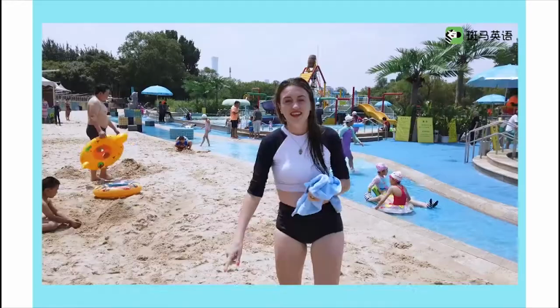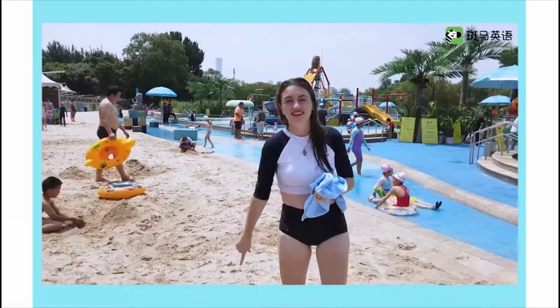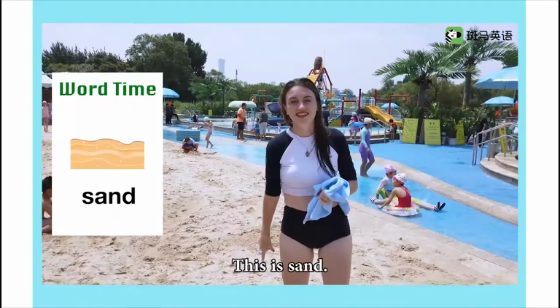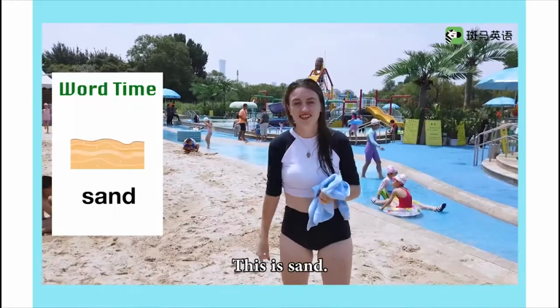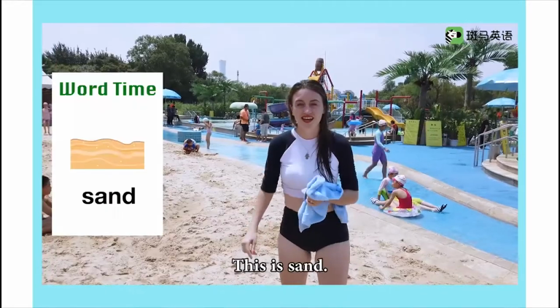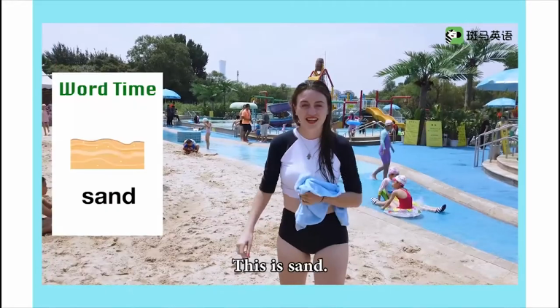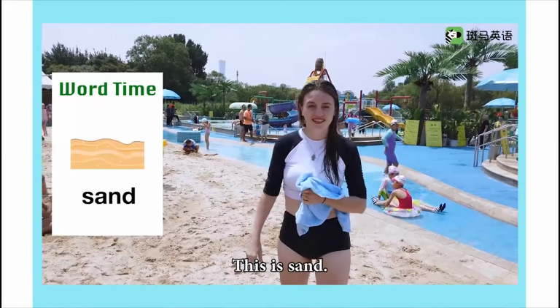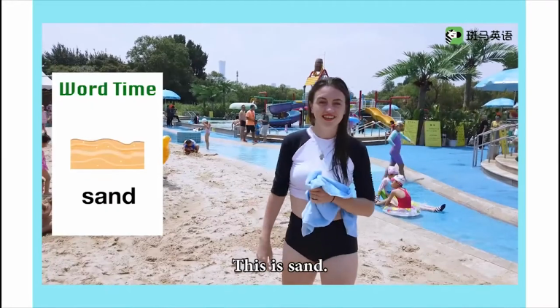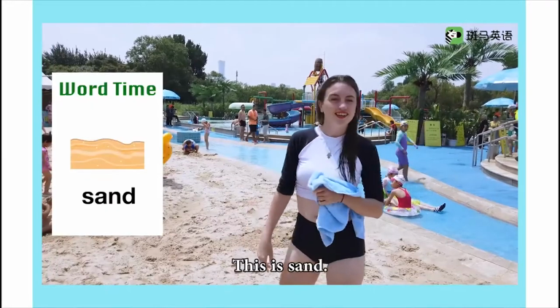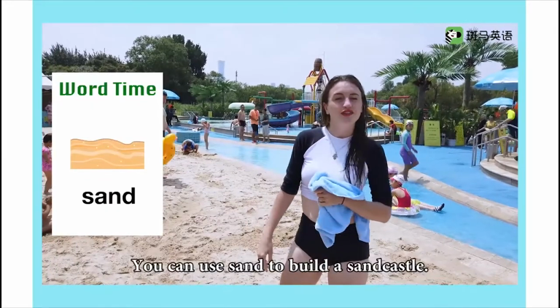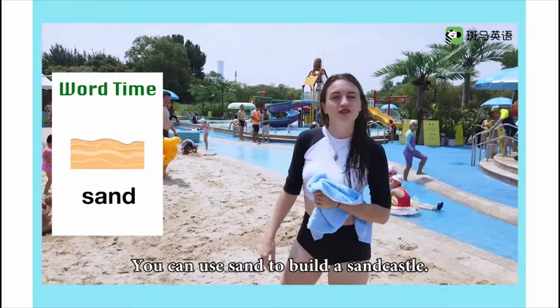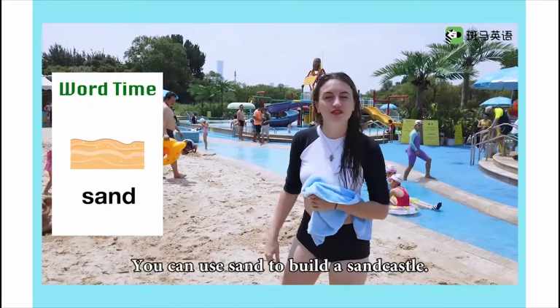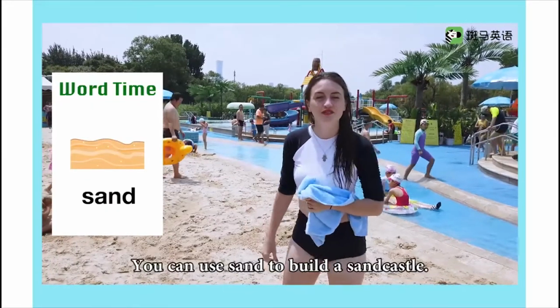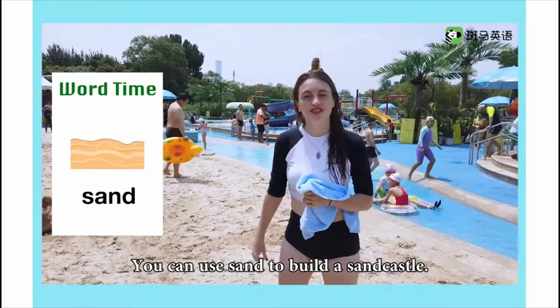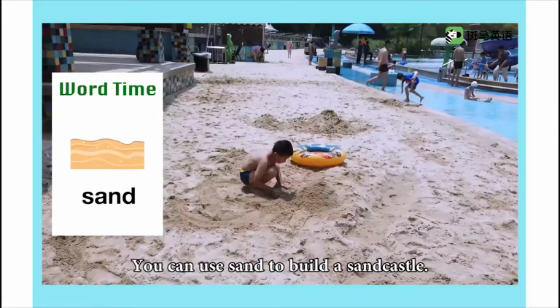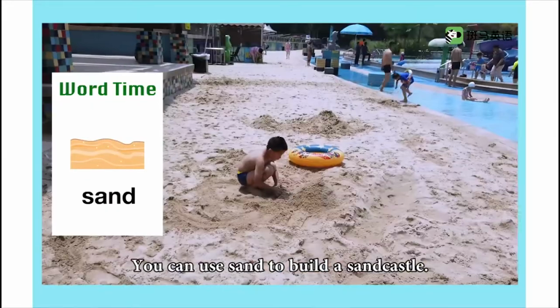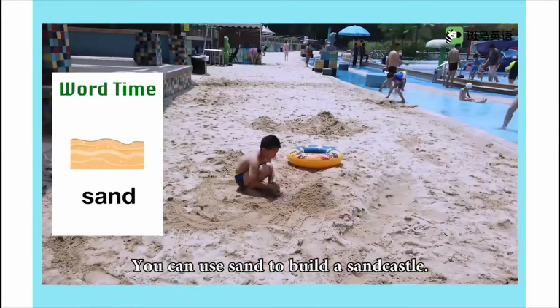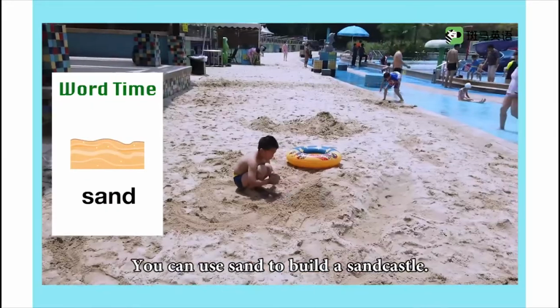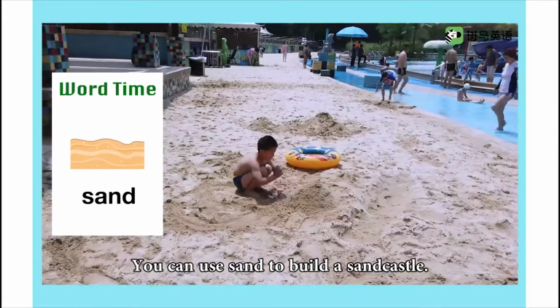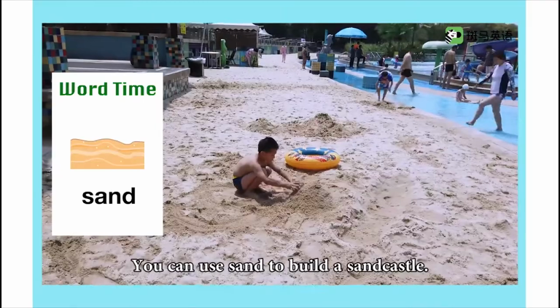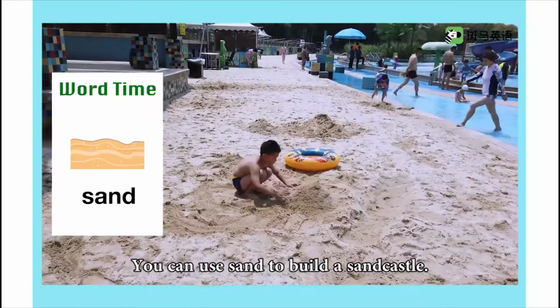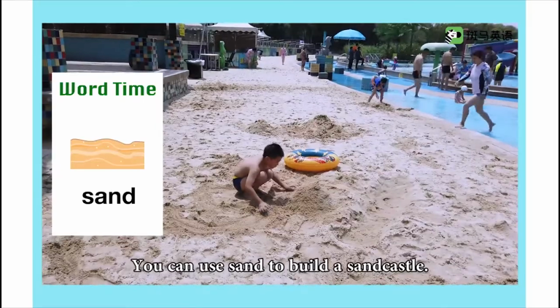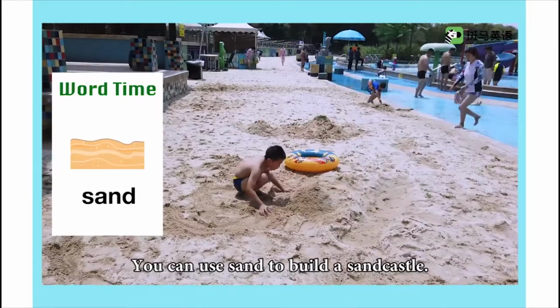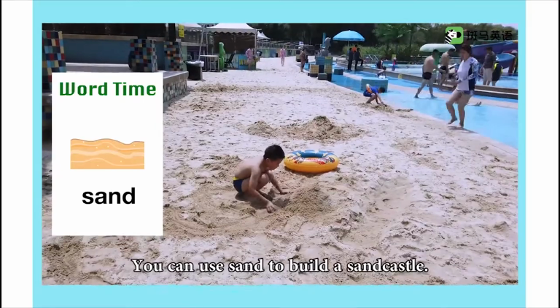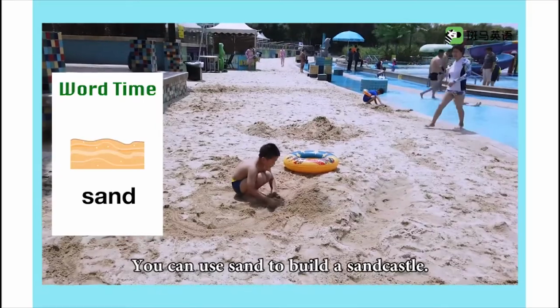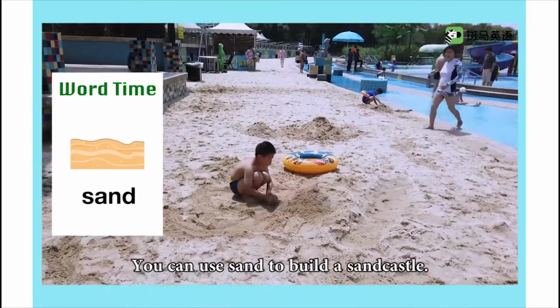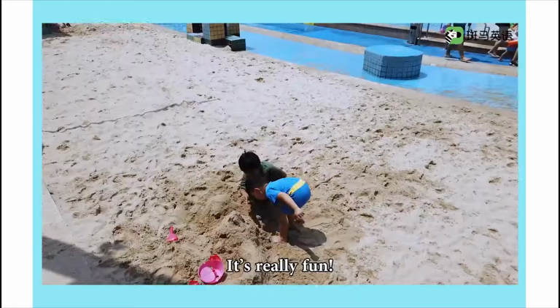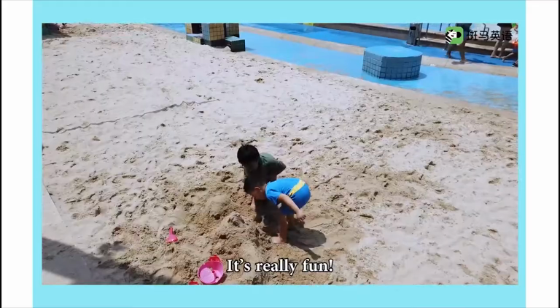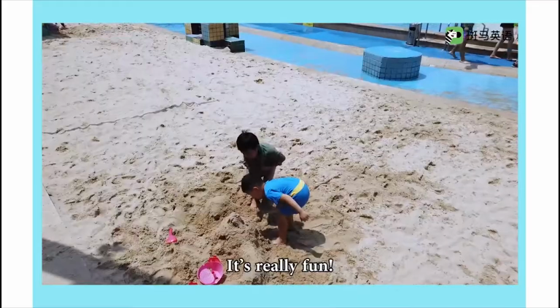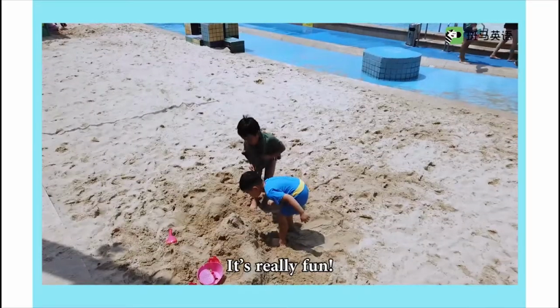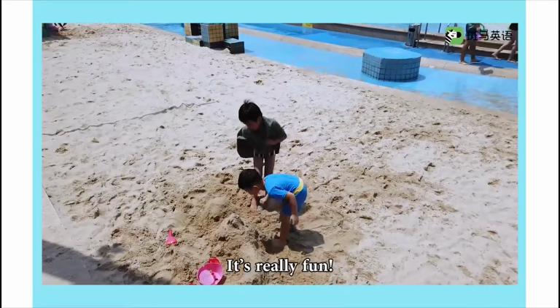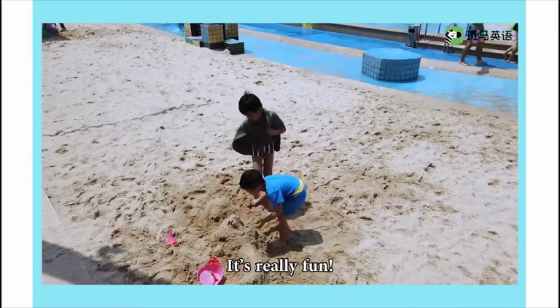This is sand. You can use sand to build a sand castle. It's really fun.